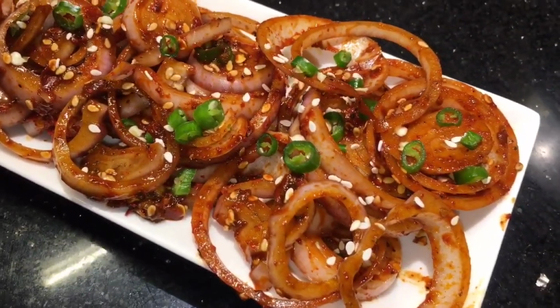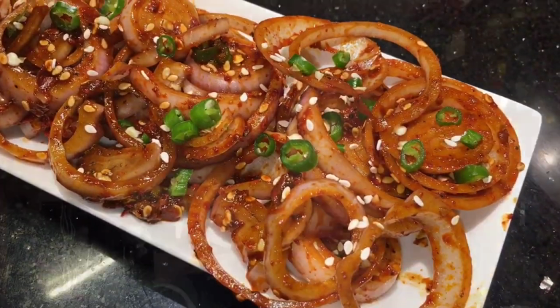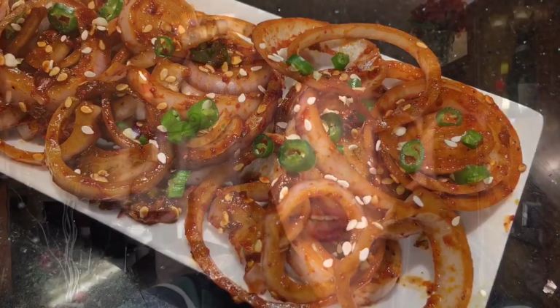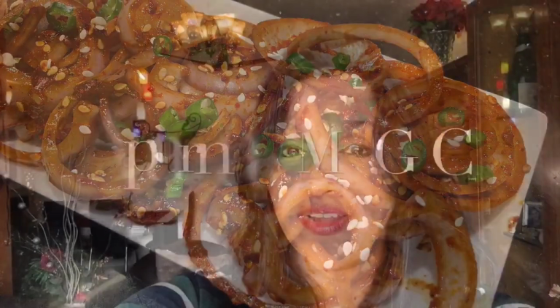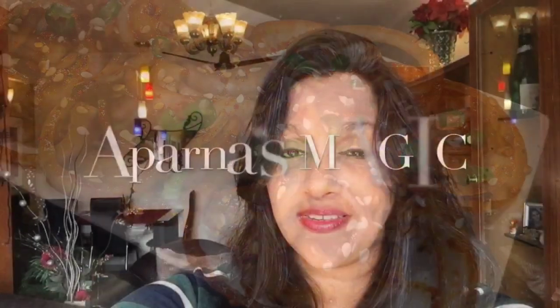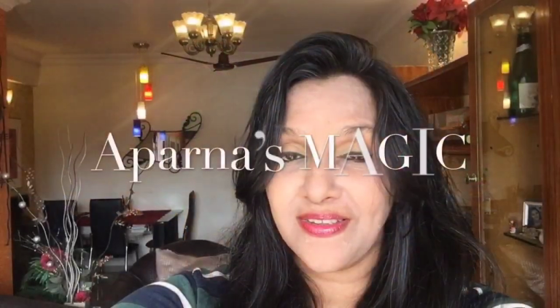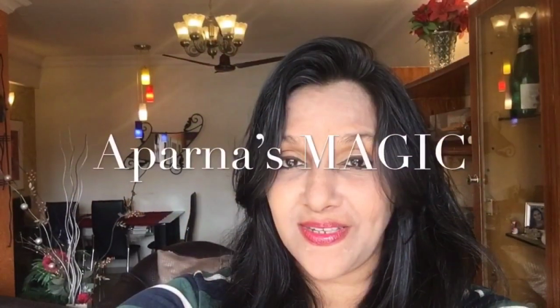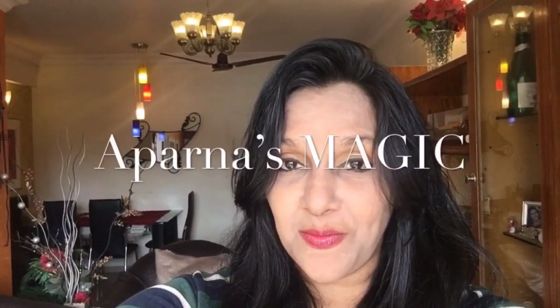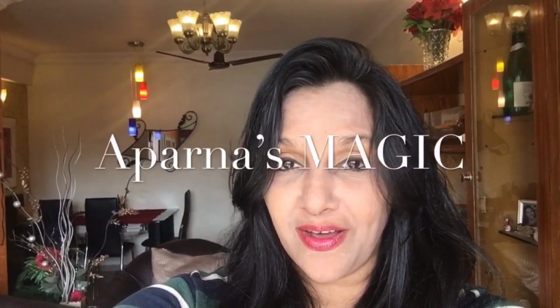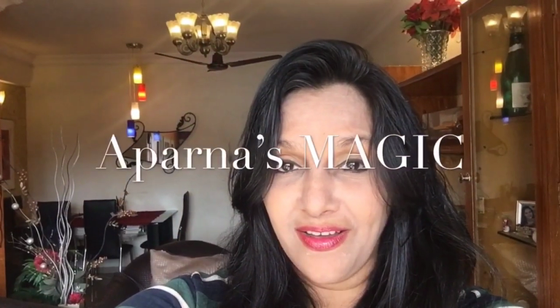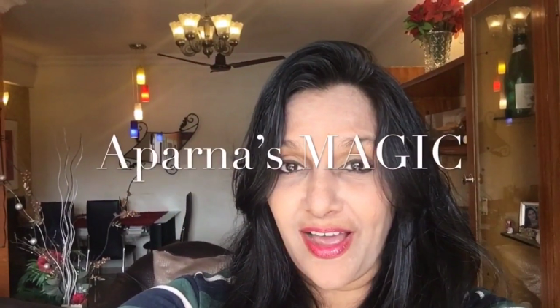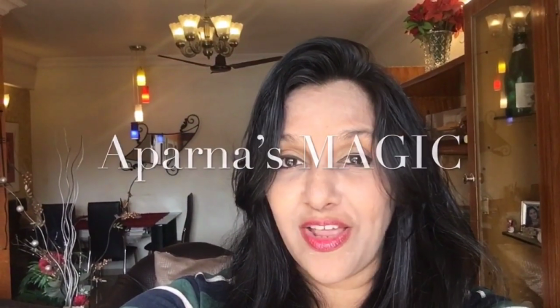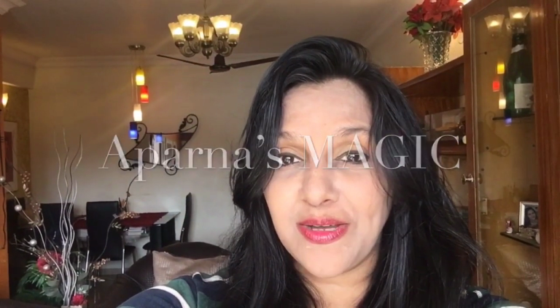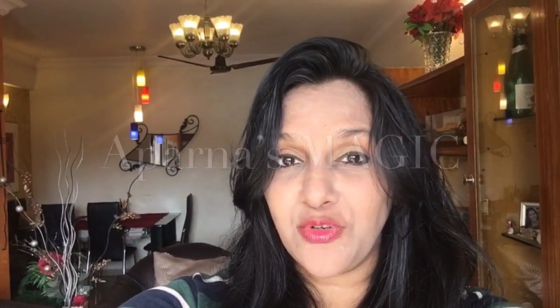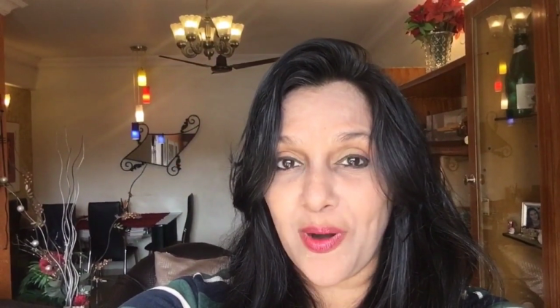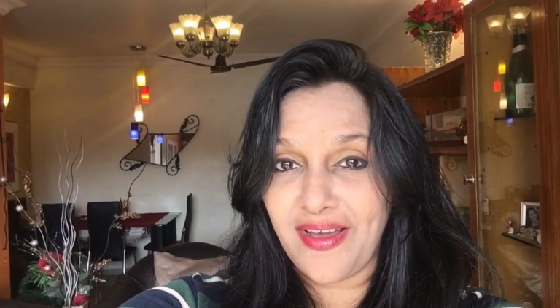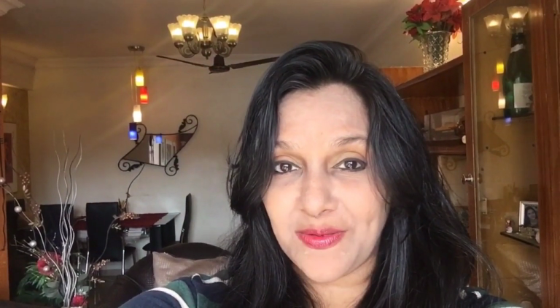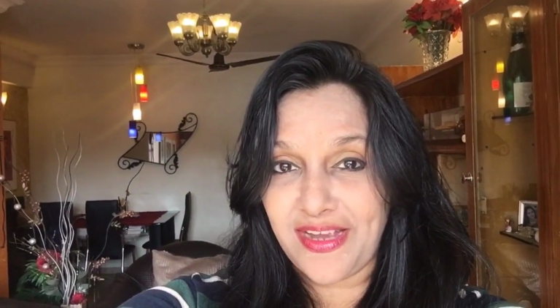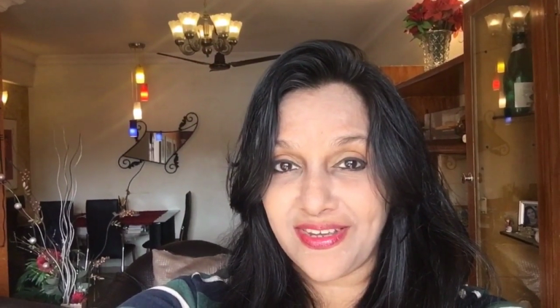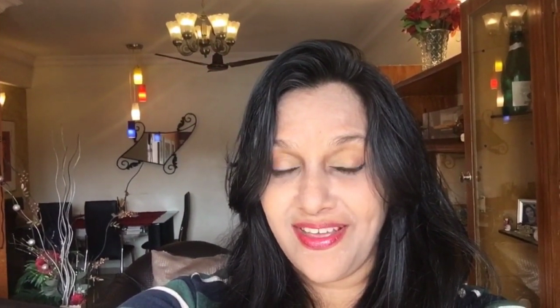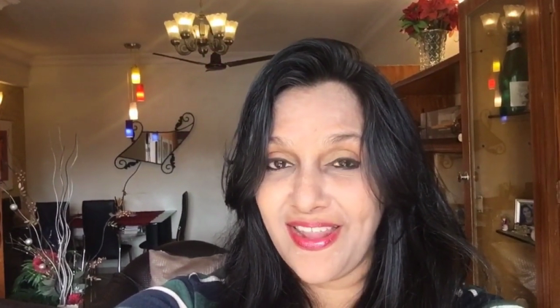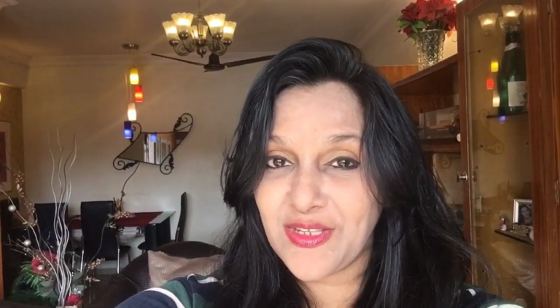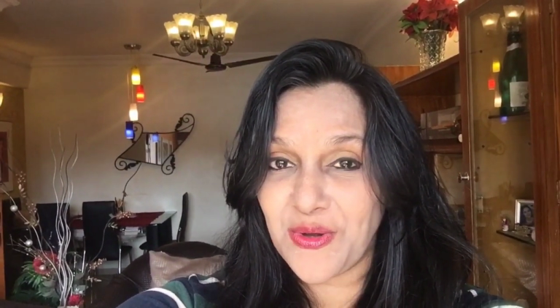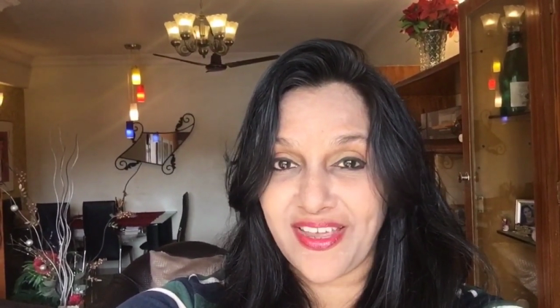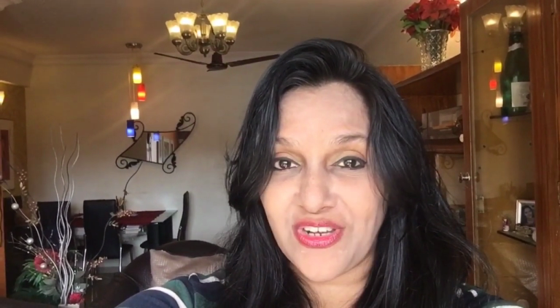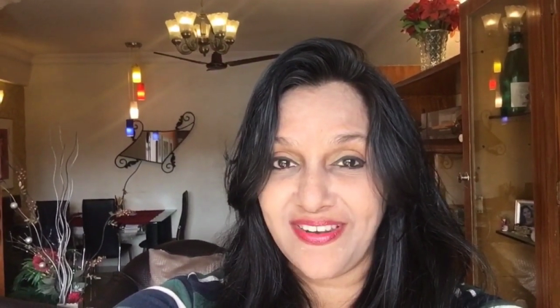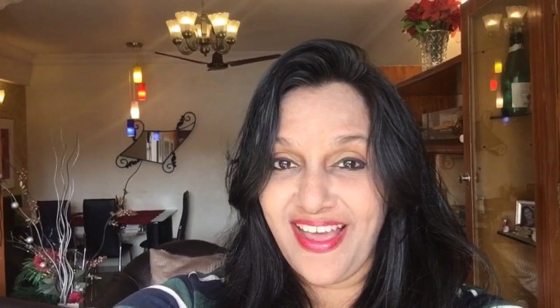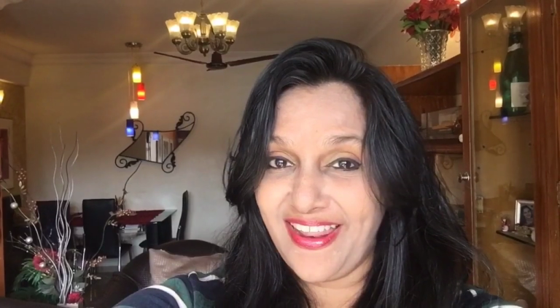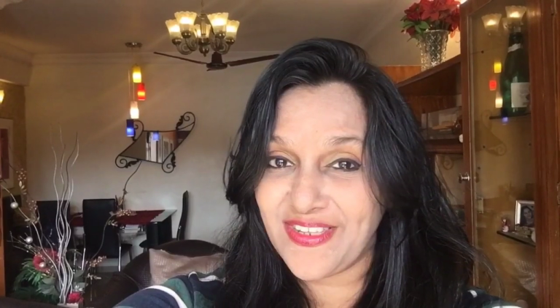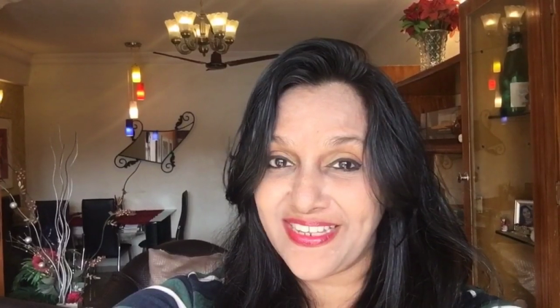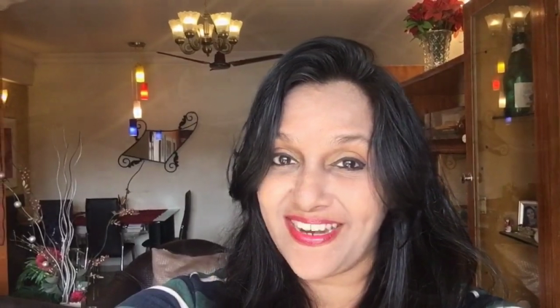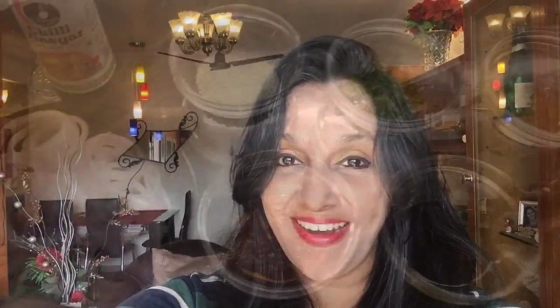Hi friends, this is Aparna and welcome to Aparna's Magic. Let's go to the kitchen and let's get started.